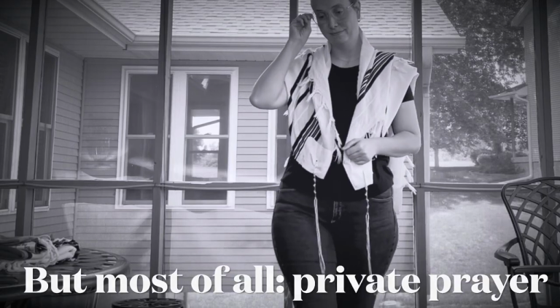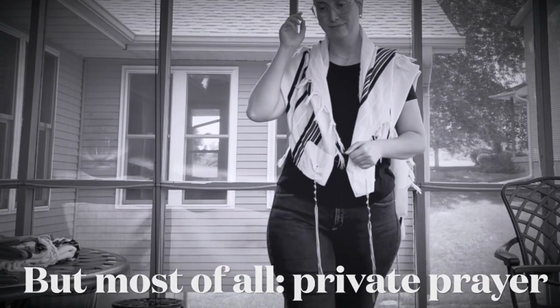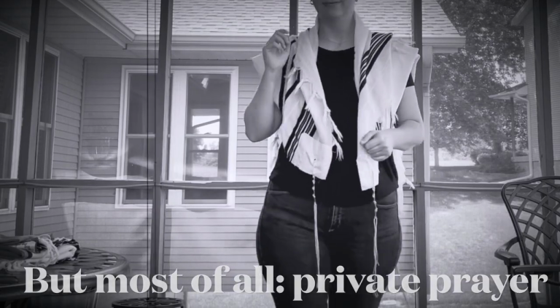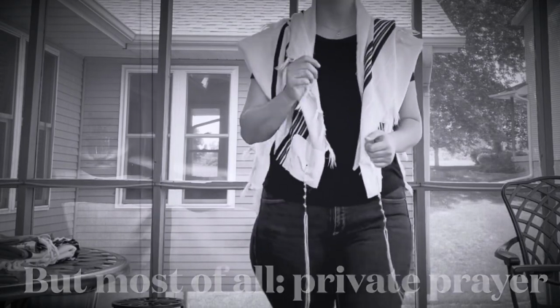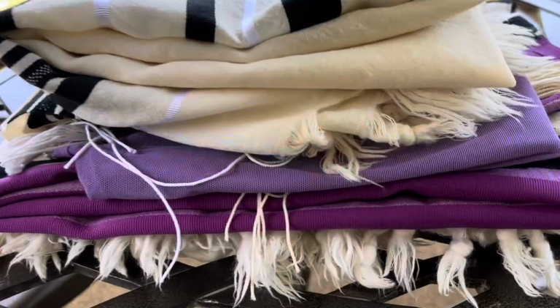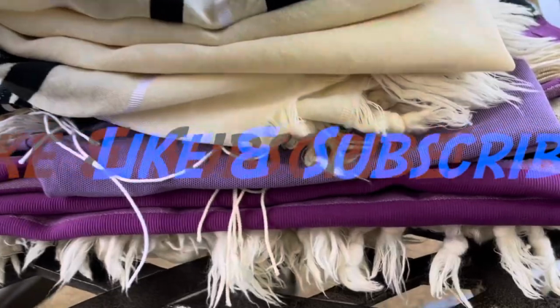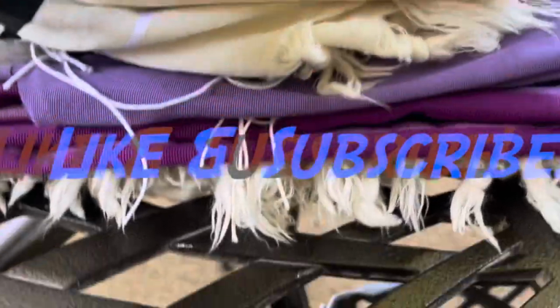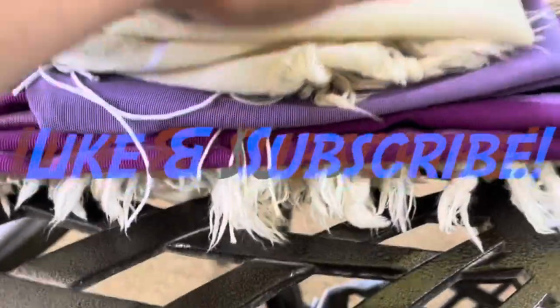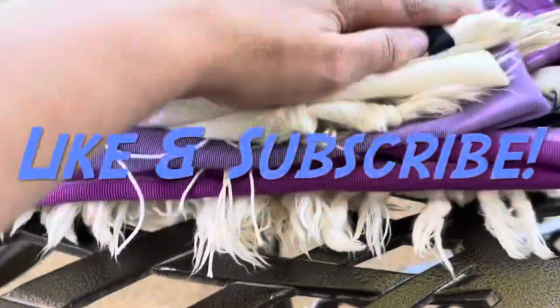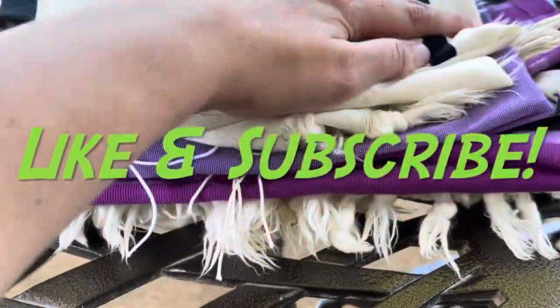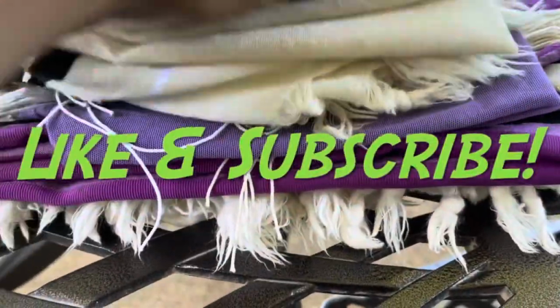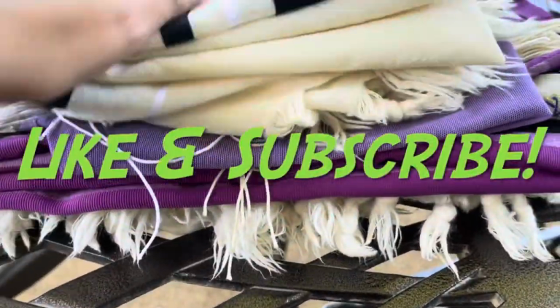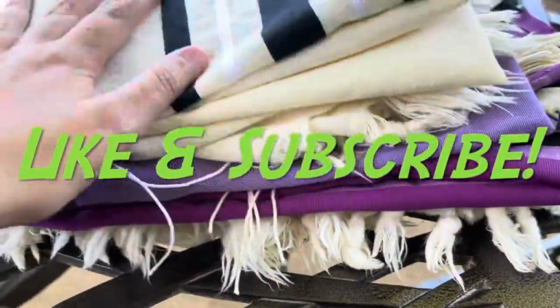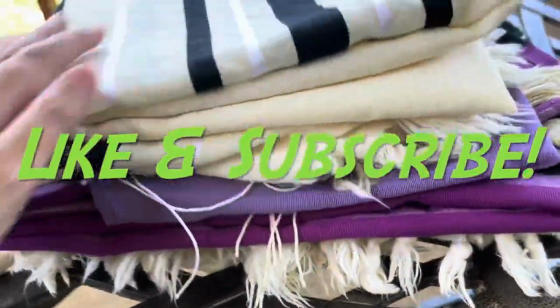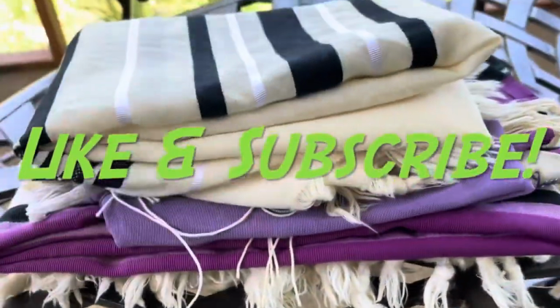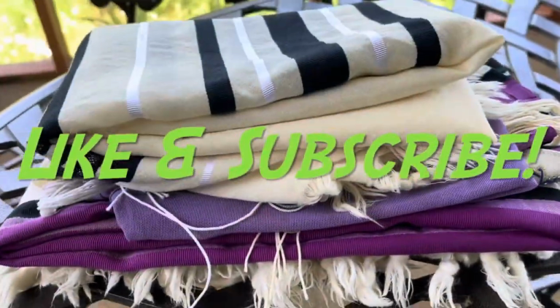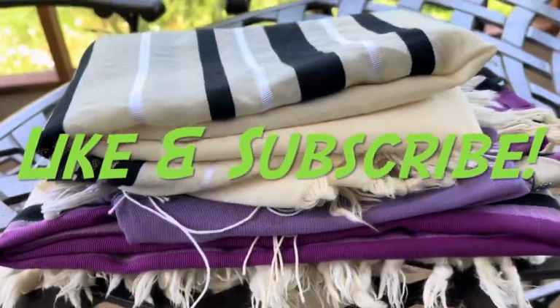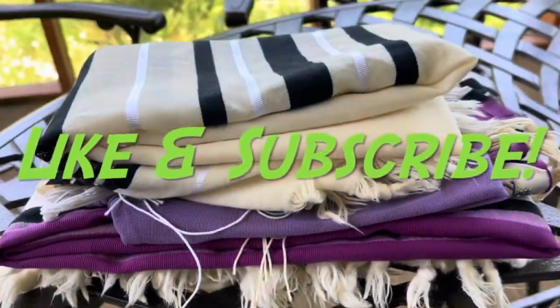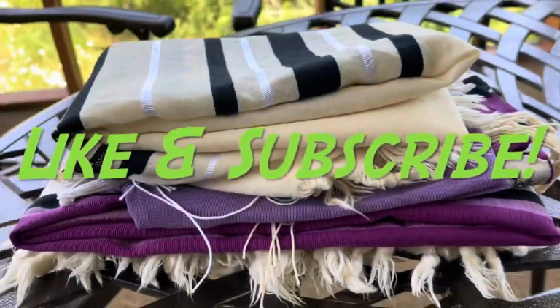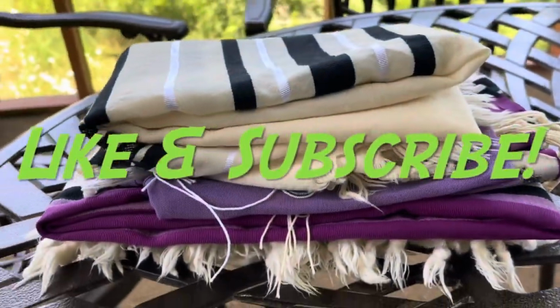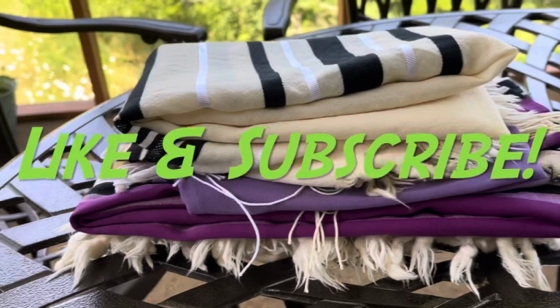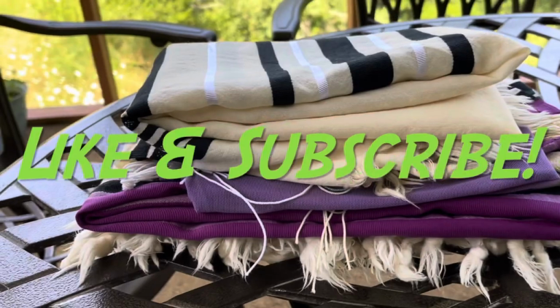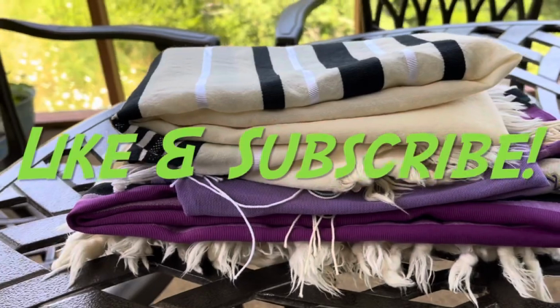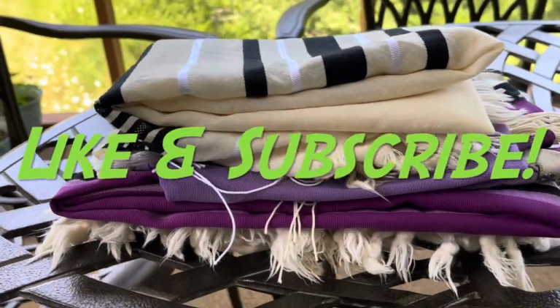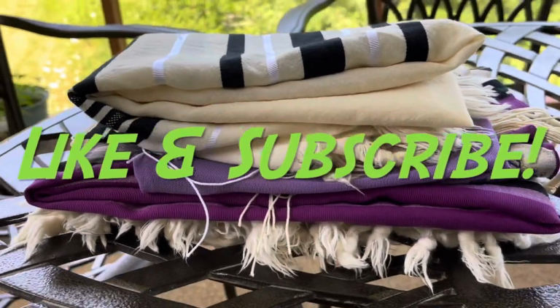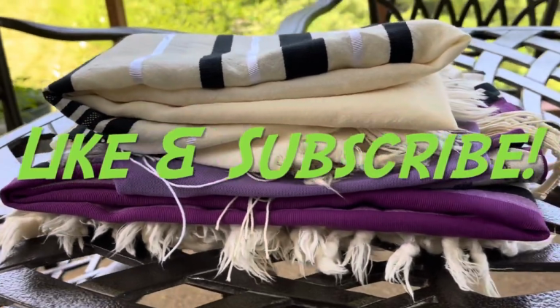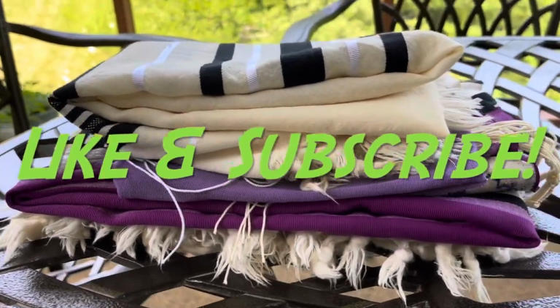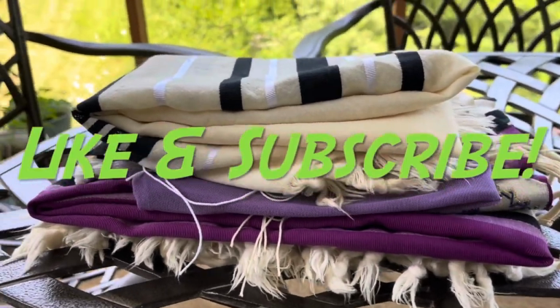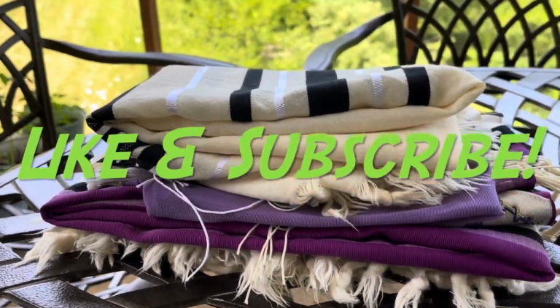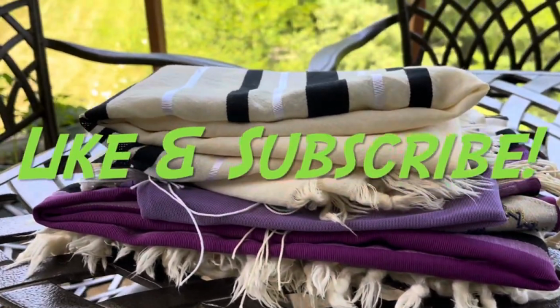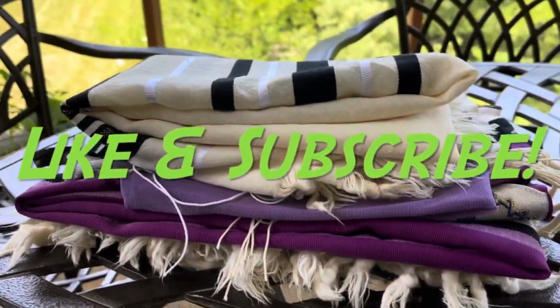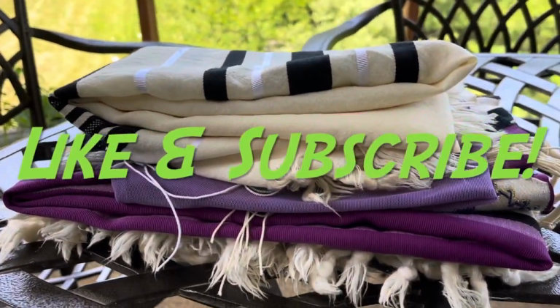Thank you for joining me. Please like and subscribe, and see you in the next one. Shalom uv'racha, from my bayit to your bayit.